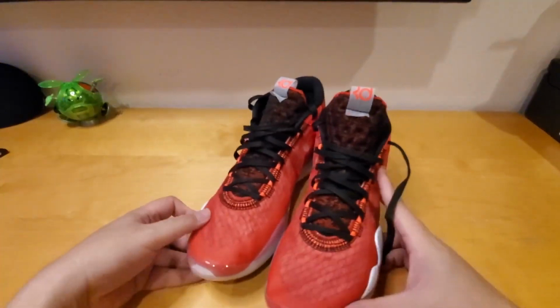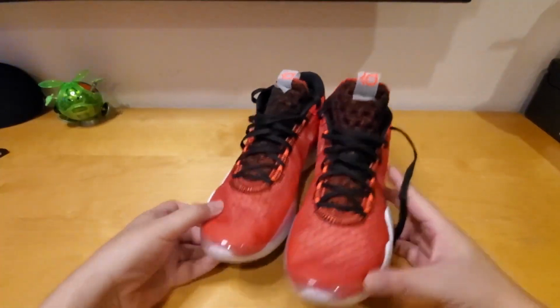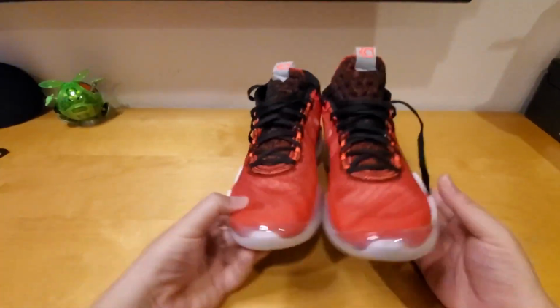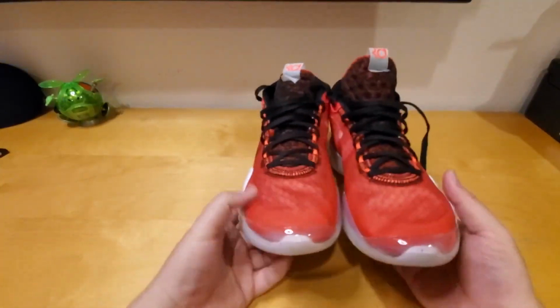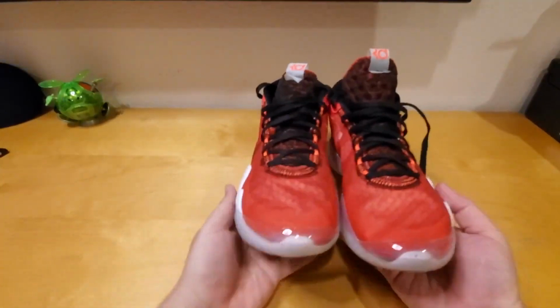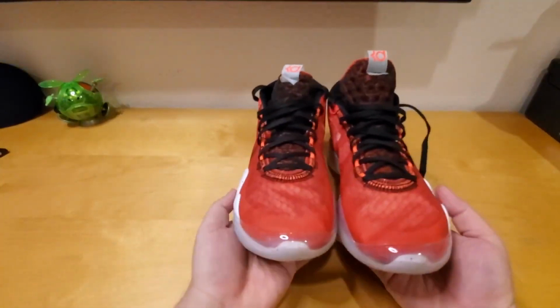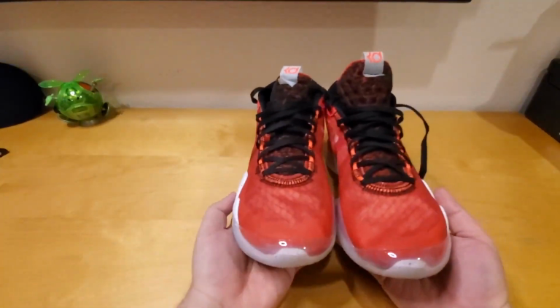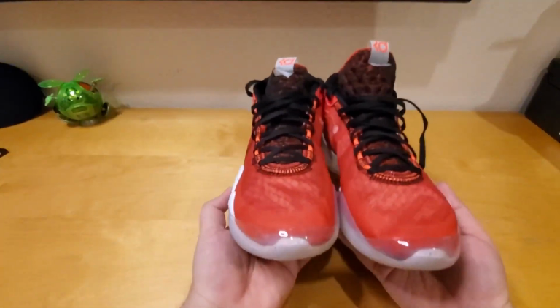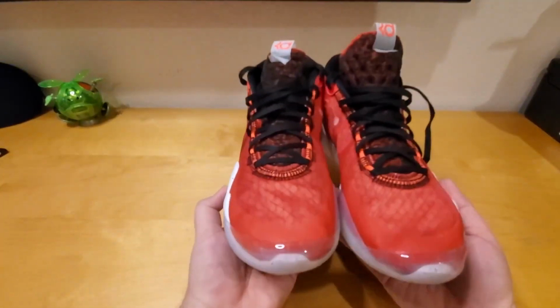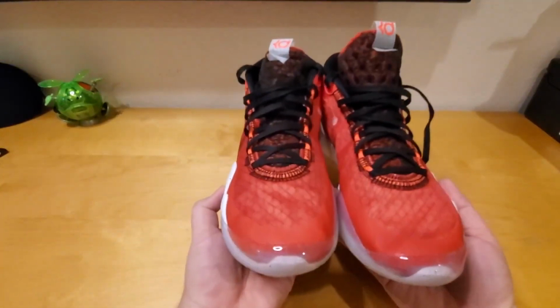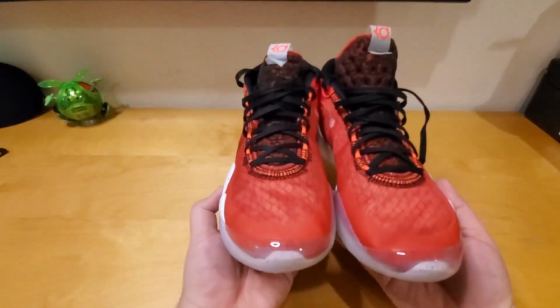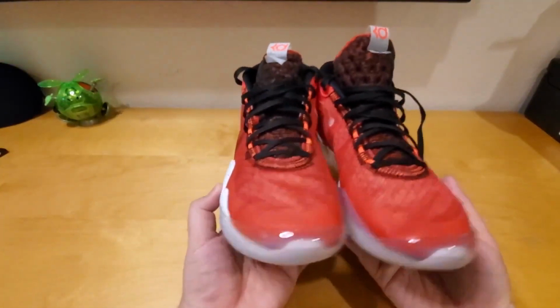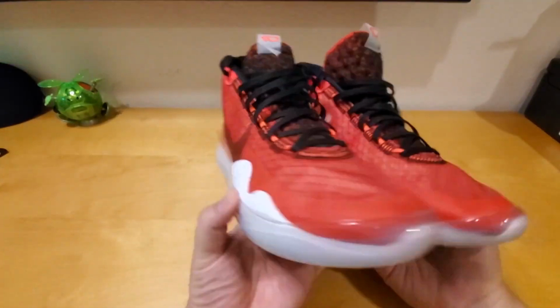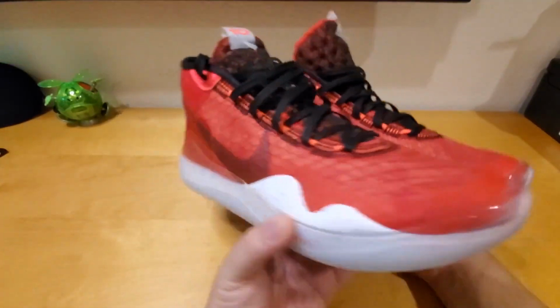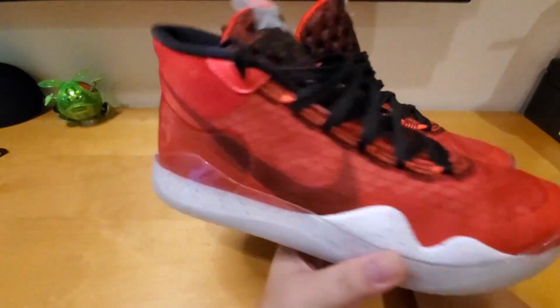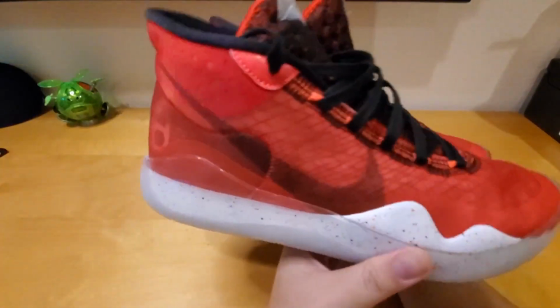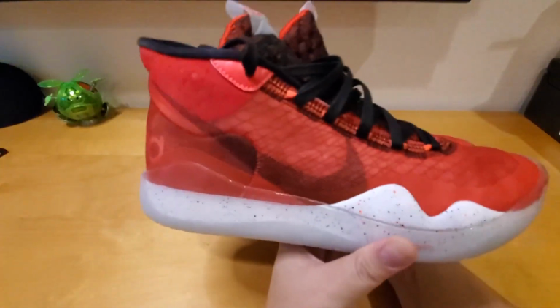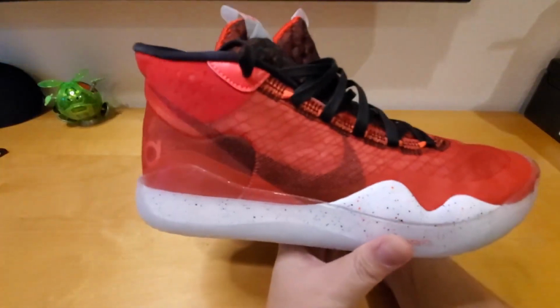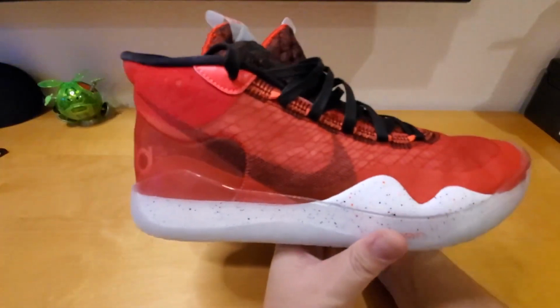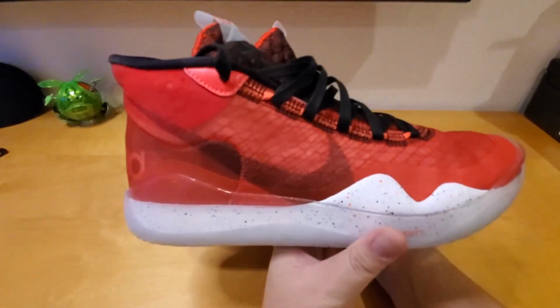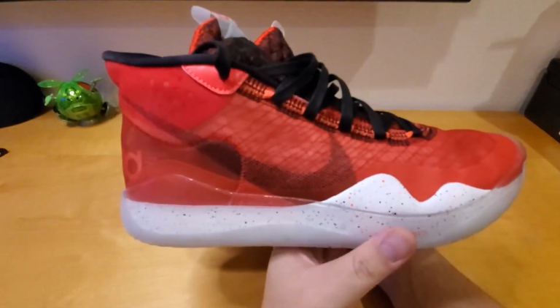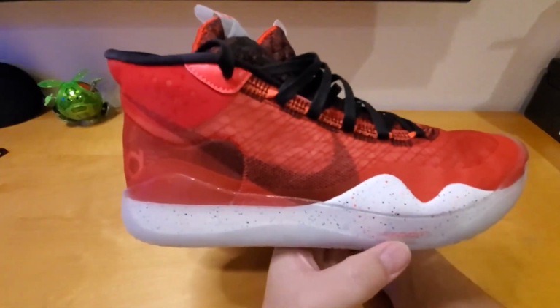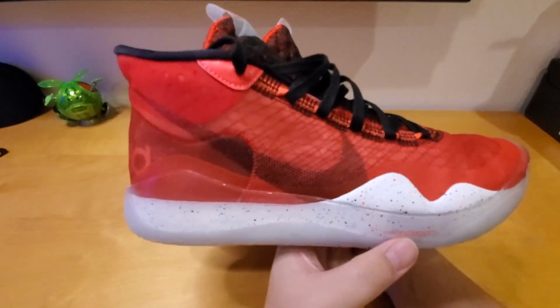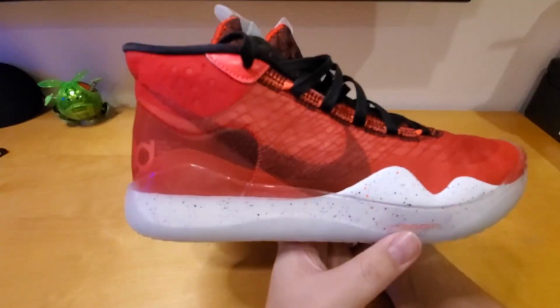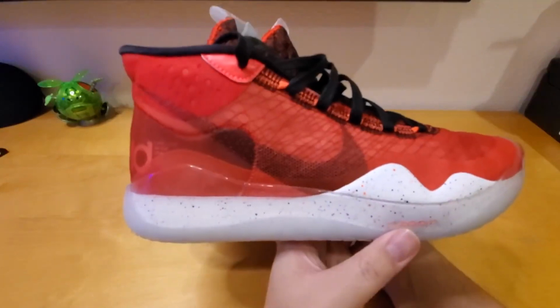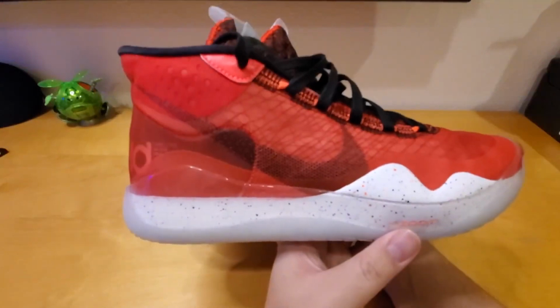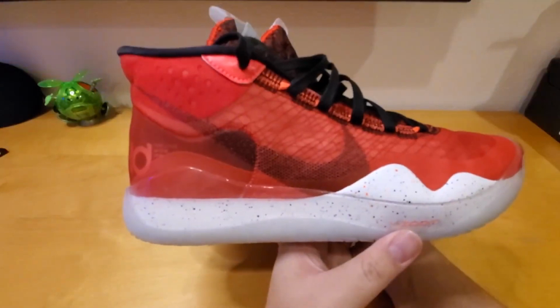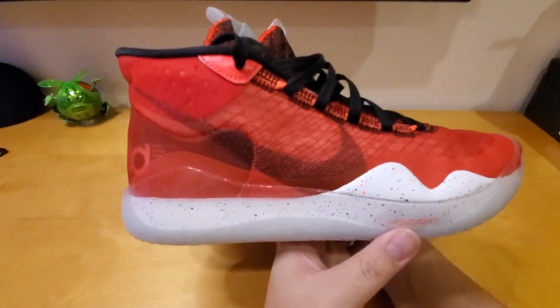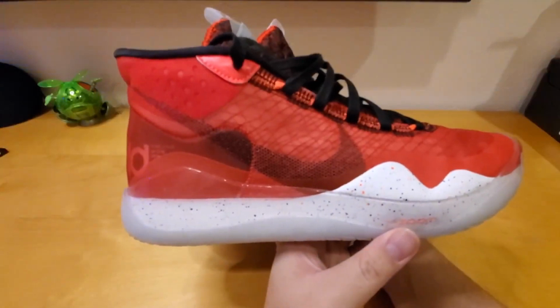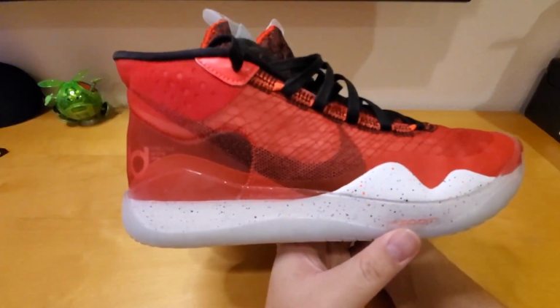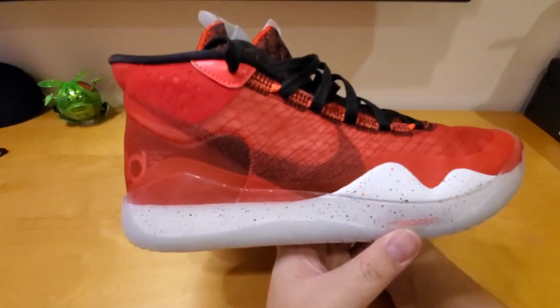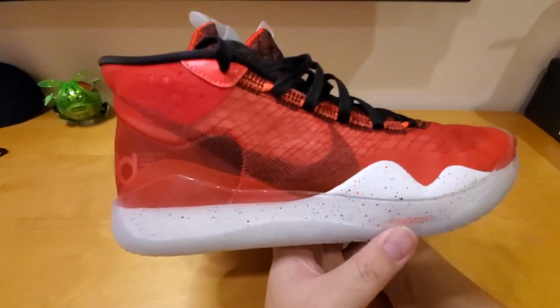This is the front of the shoe. I hope you guys like it.